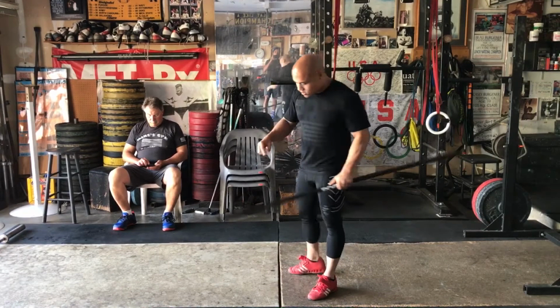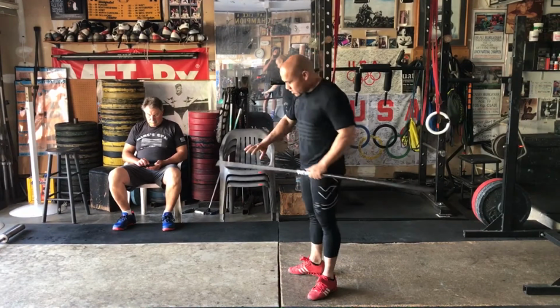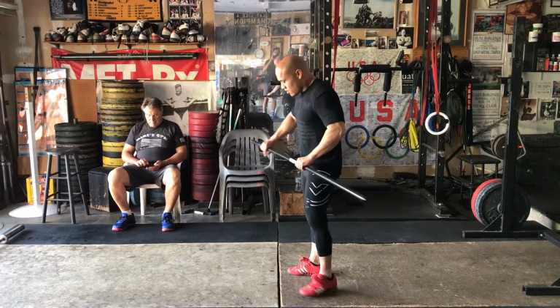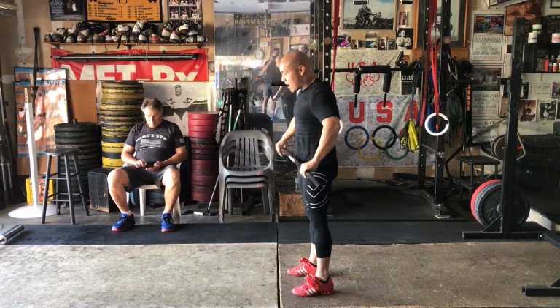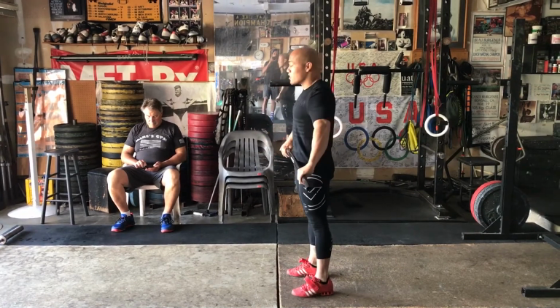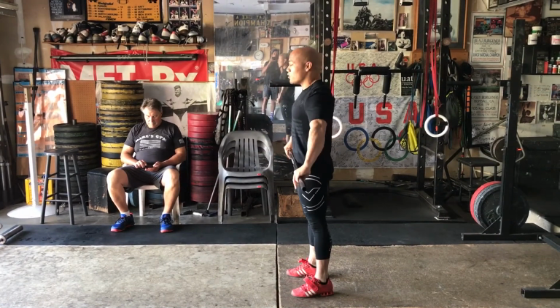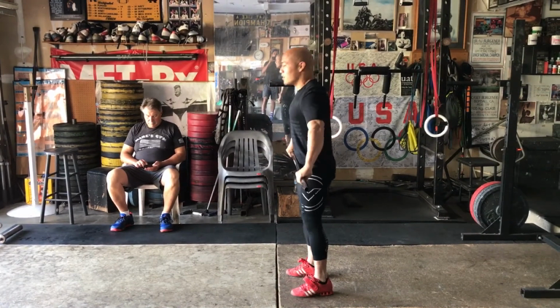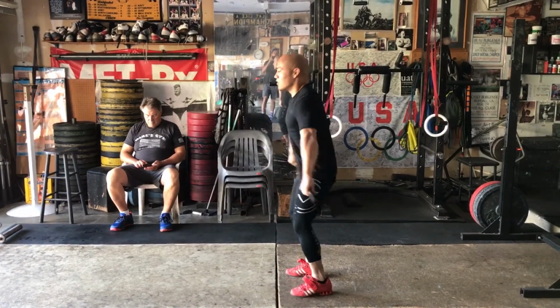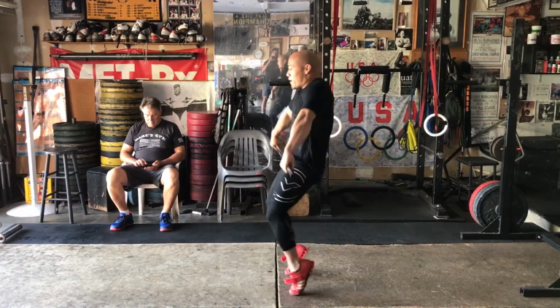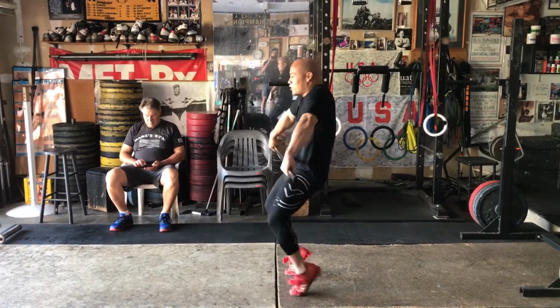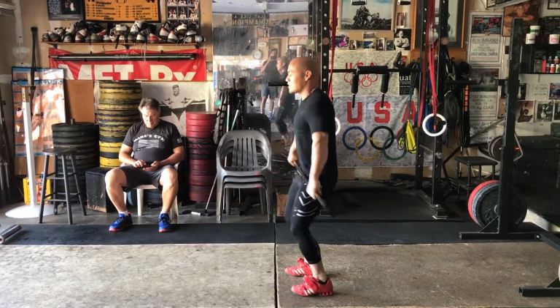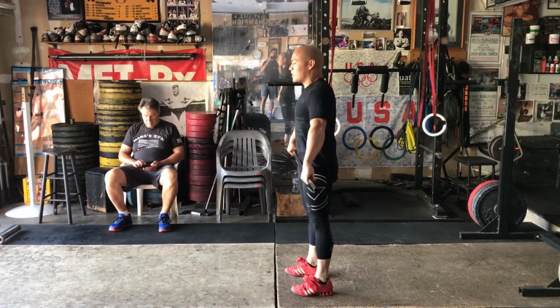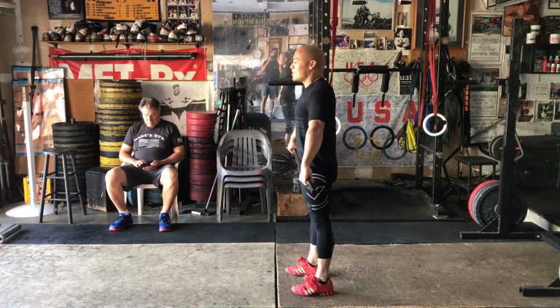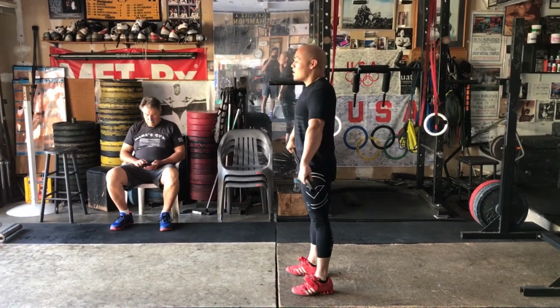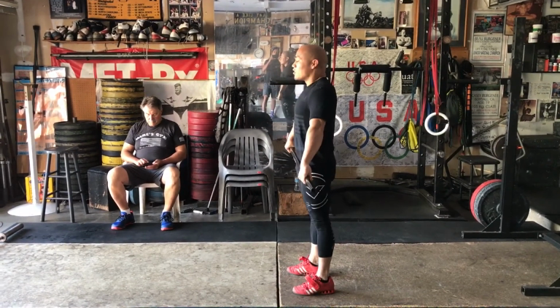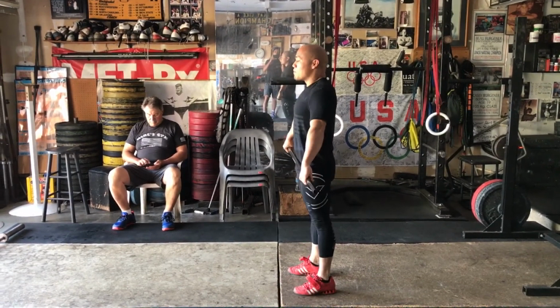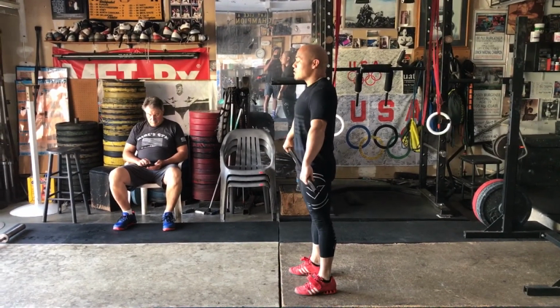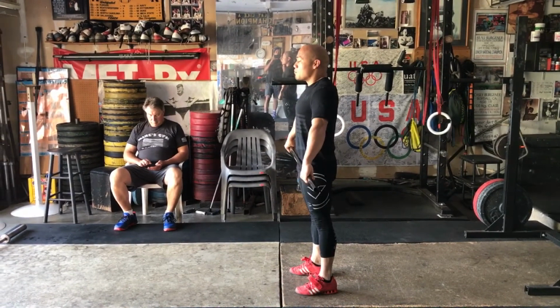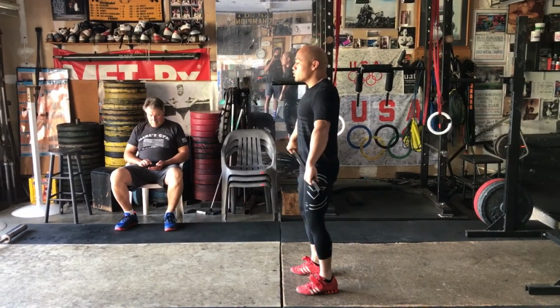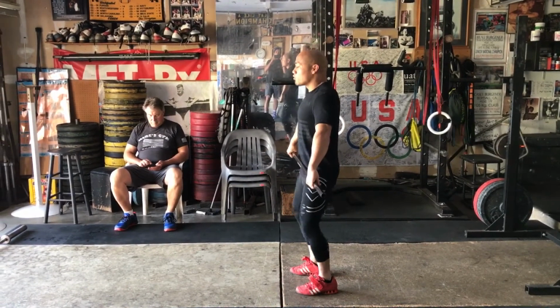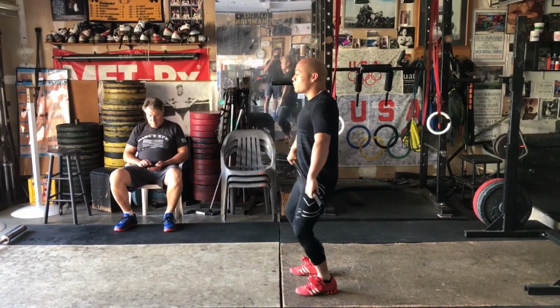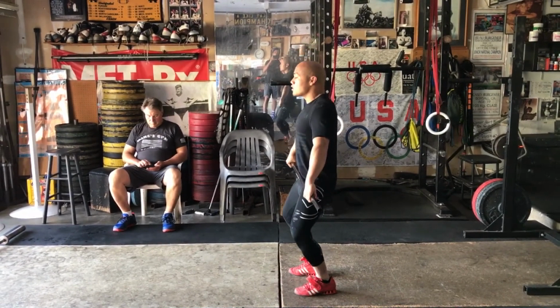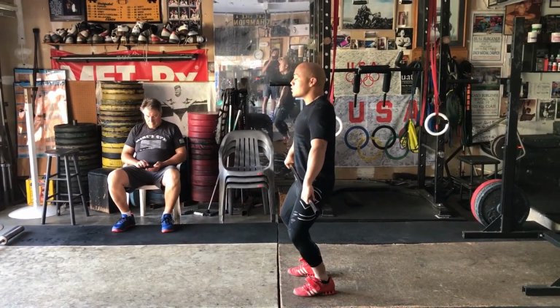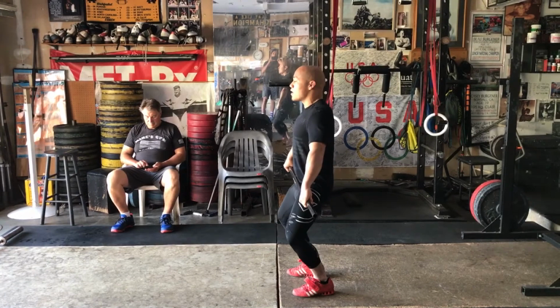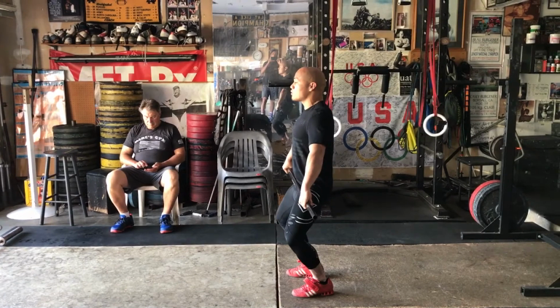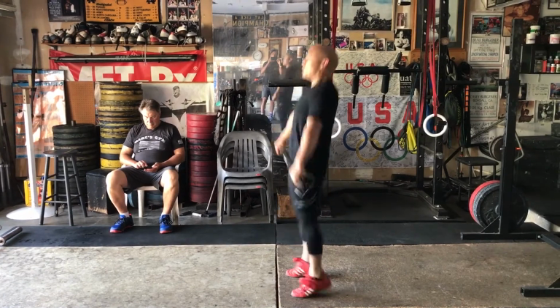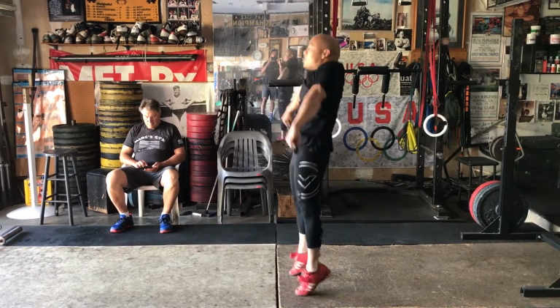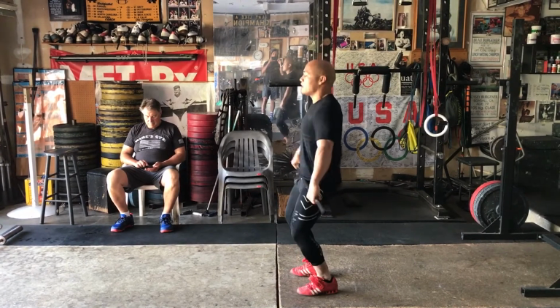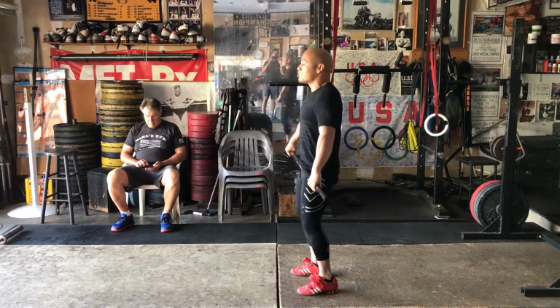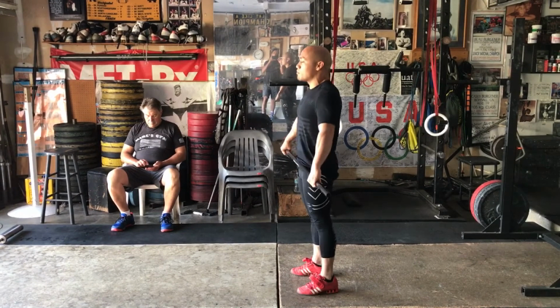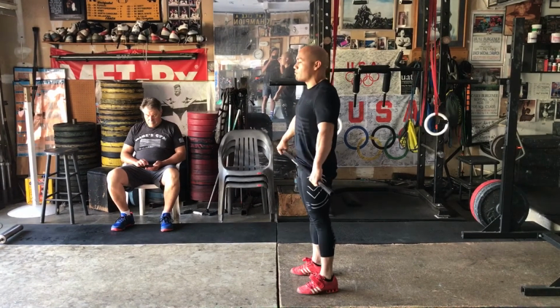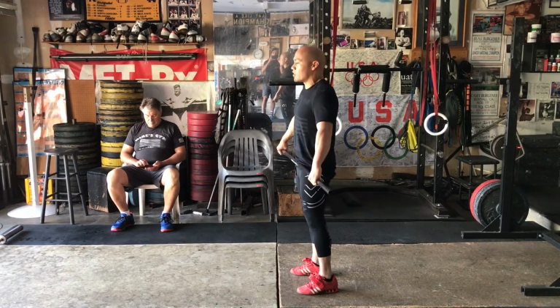So again, rather than doing the Michael Jackson, think about pushing through the floor, squeeze your quads, squeeze your butt, and jump to finish.